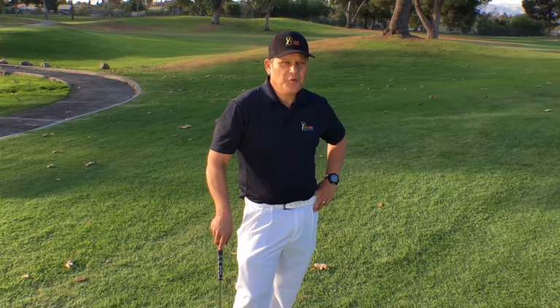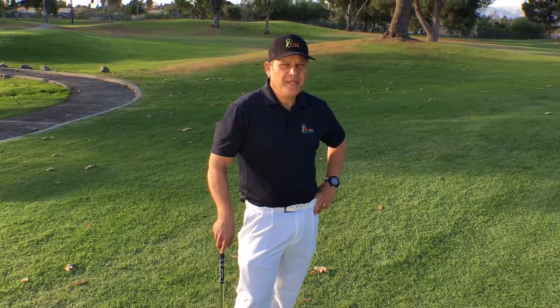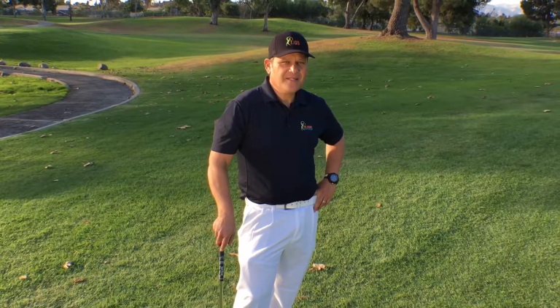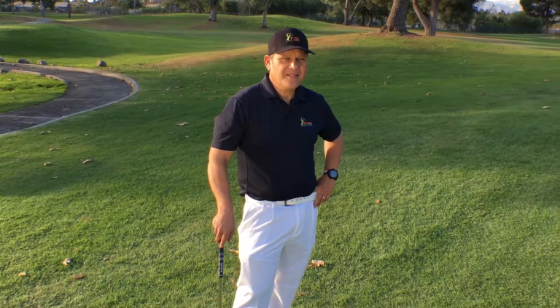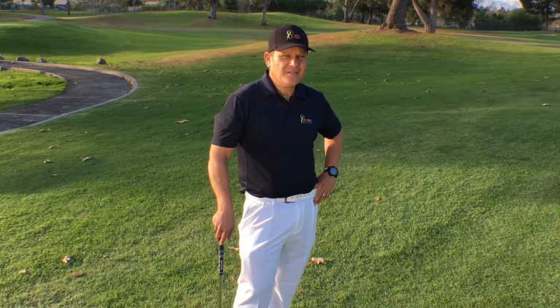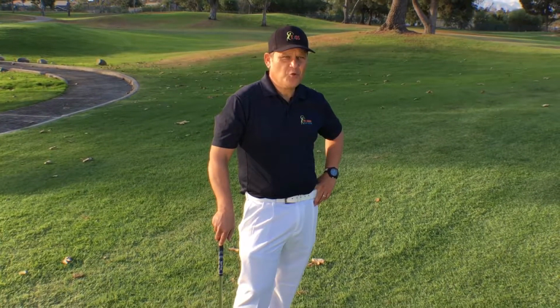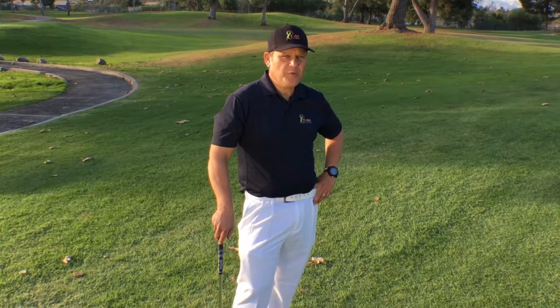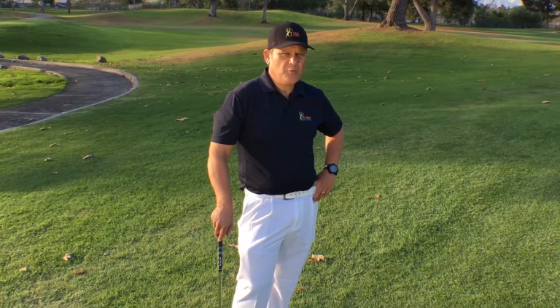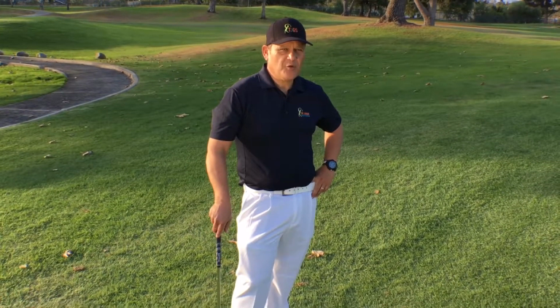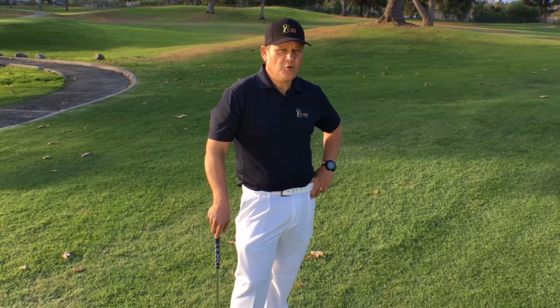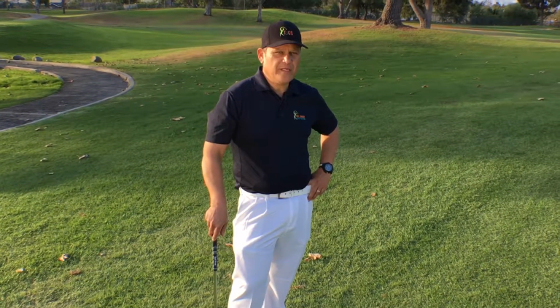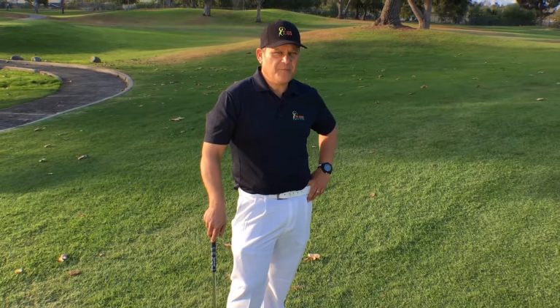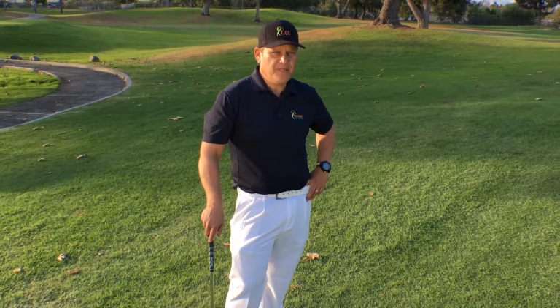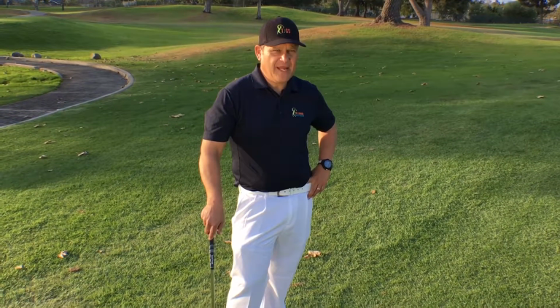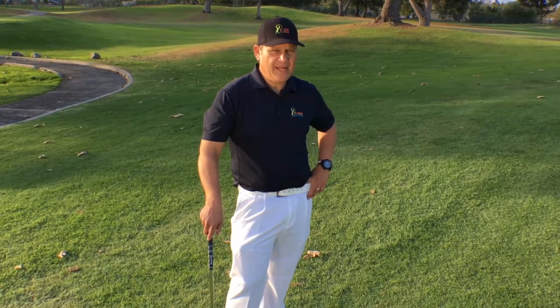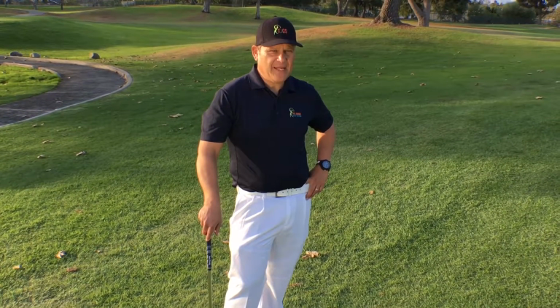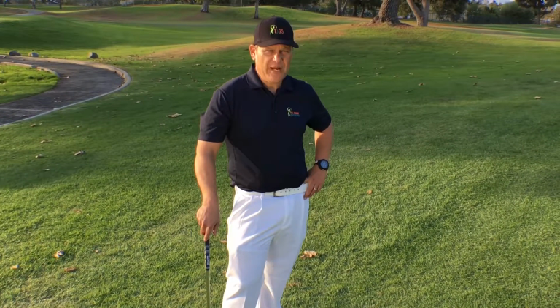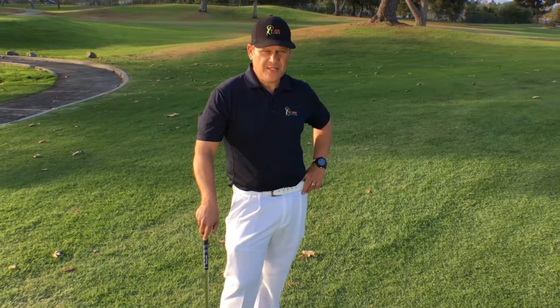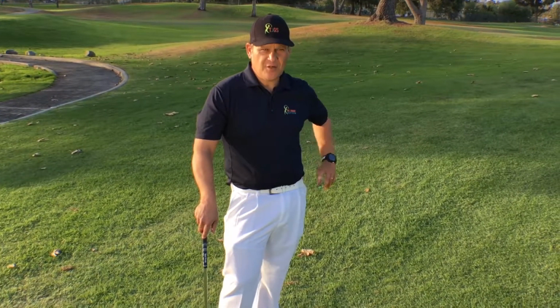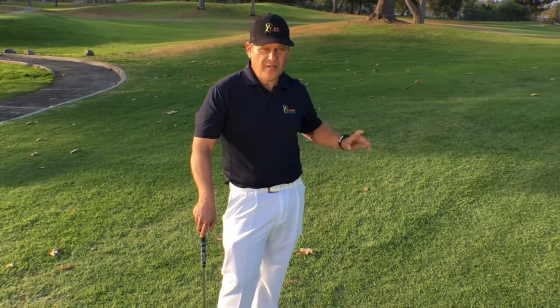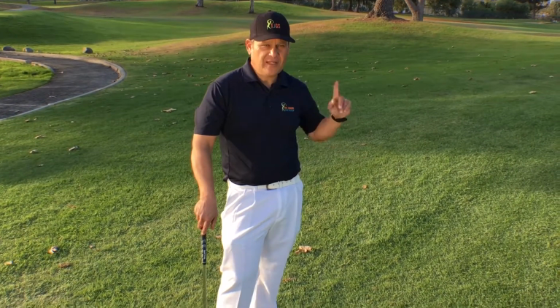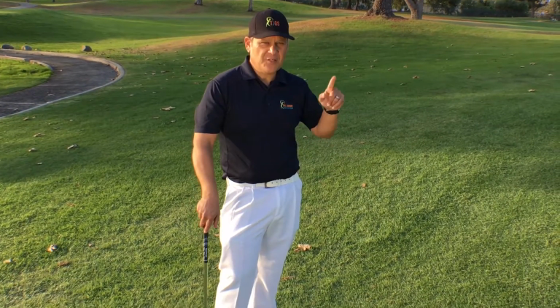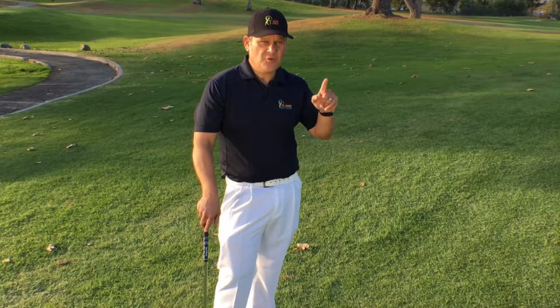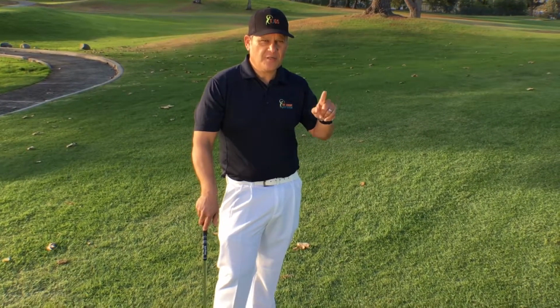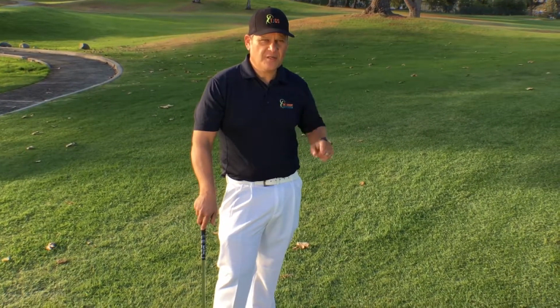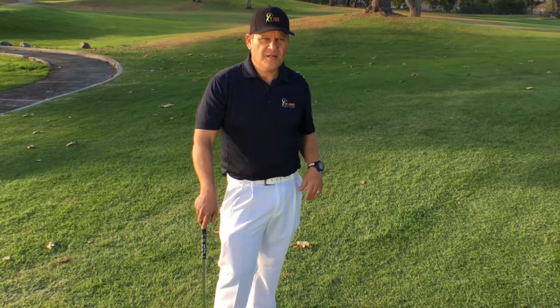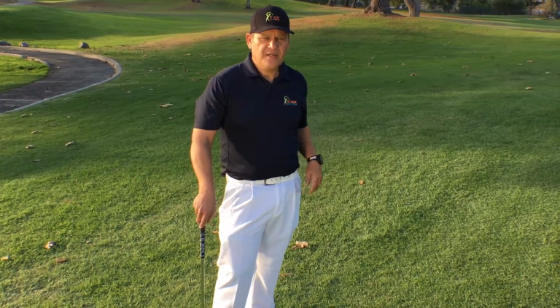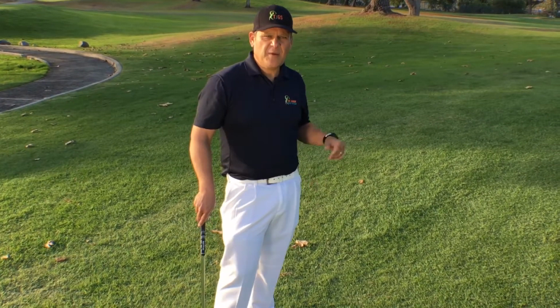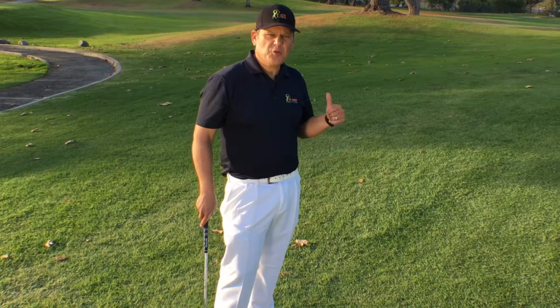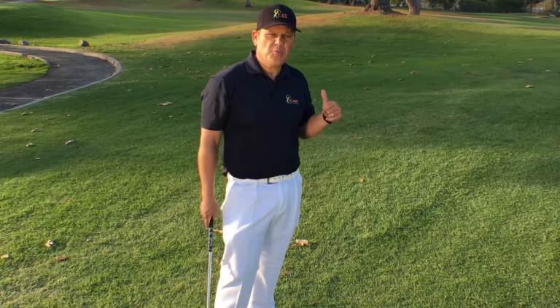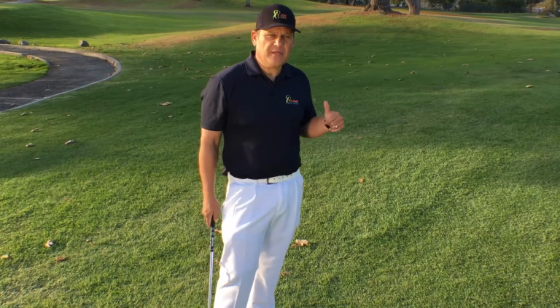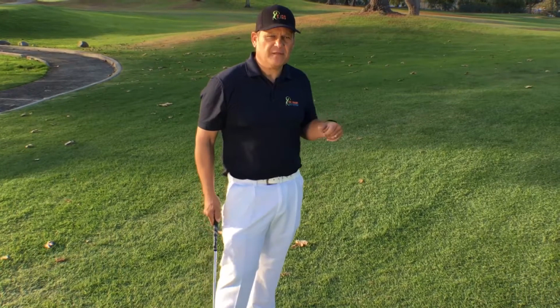Hello kids, this is Coach Pete with your quick tip of the day. You ready to get started? Let's do this. It's about chipping.